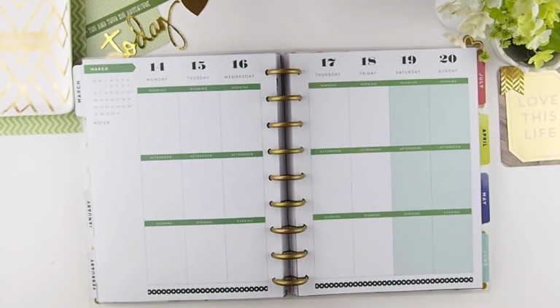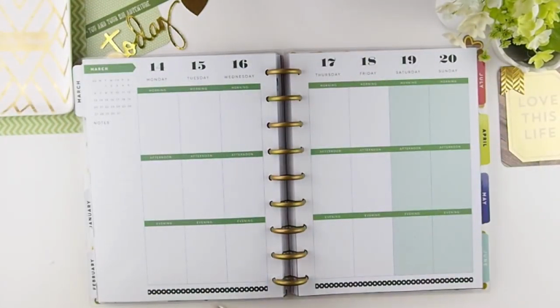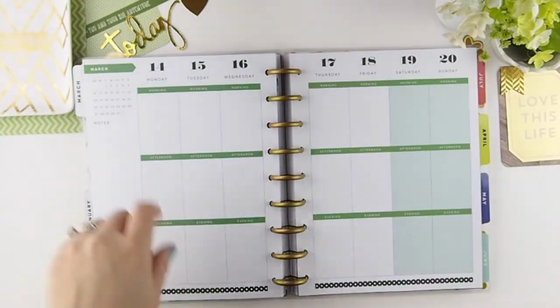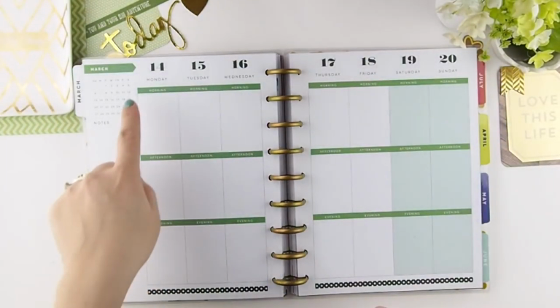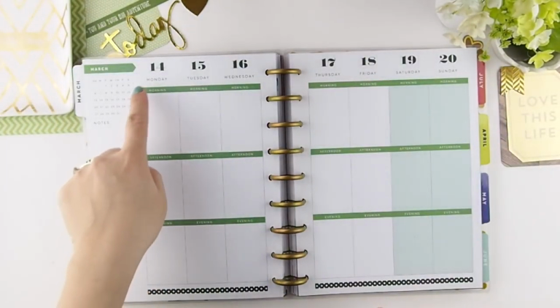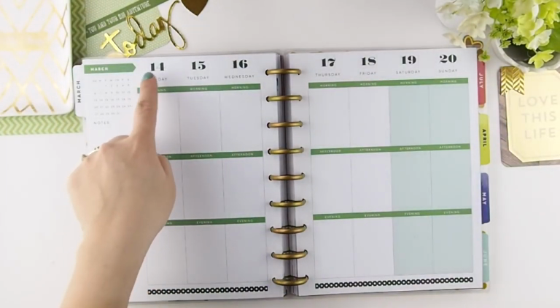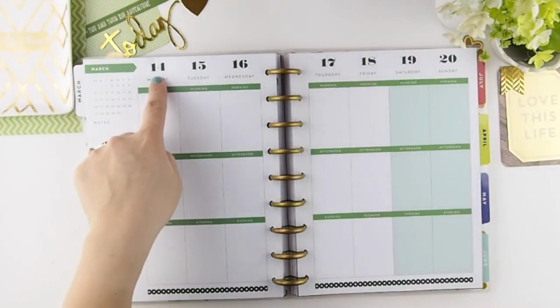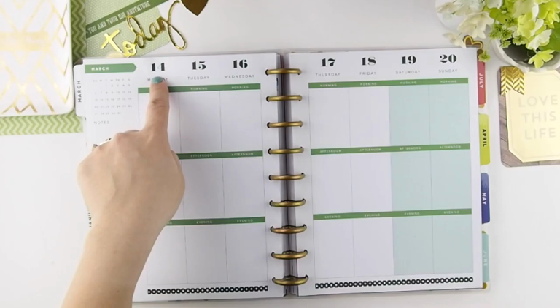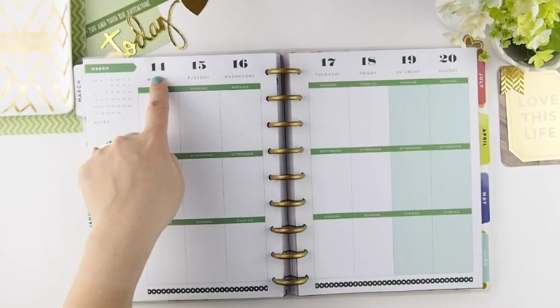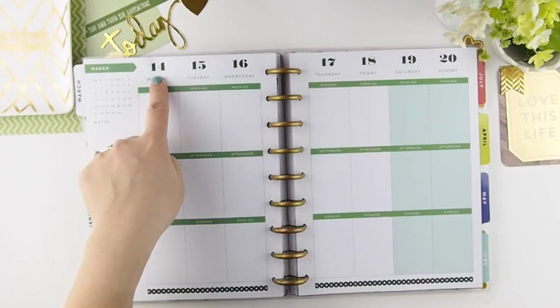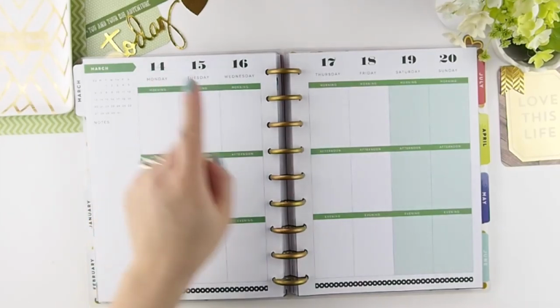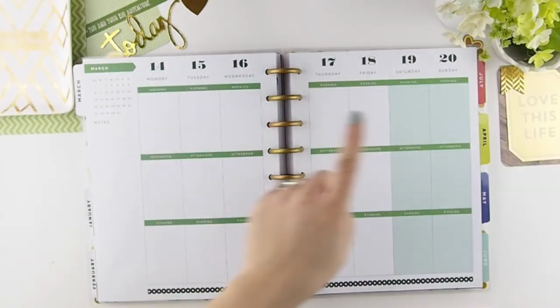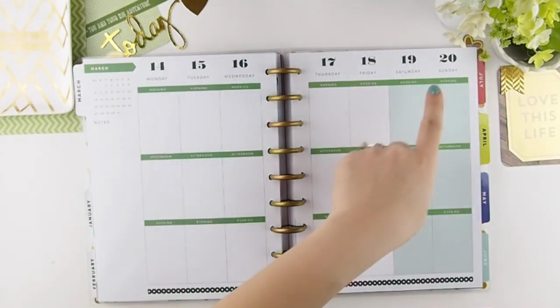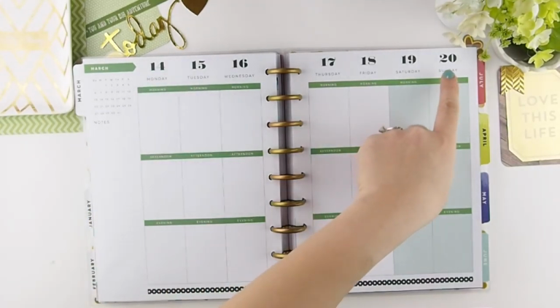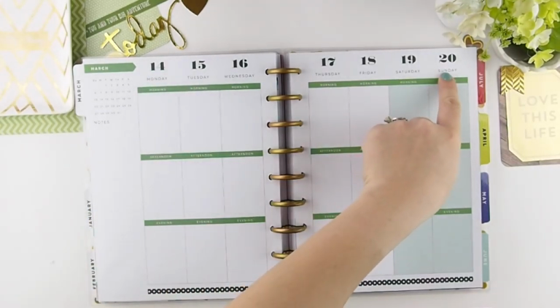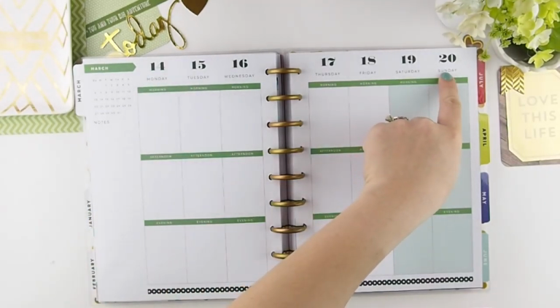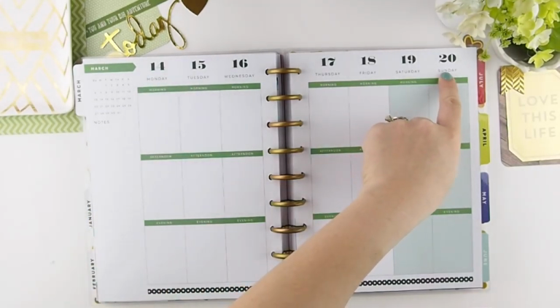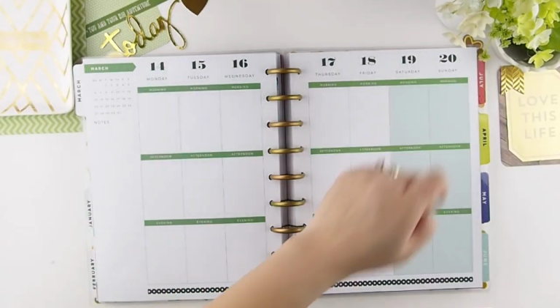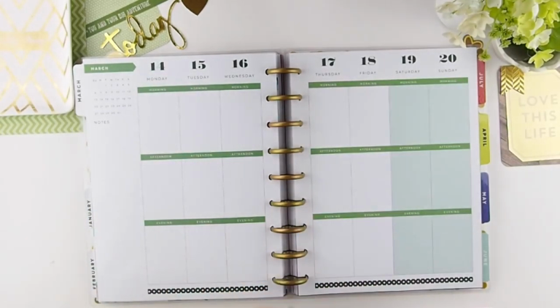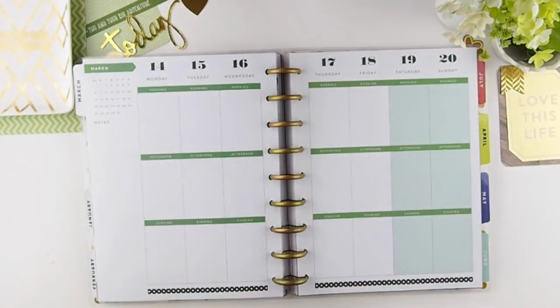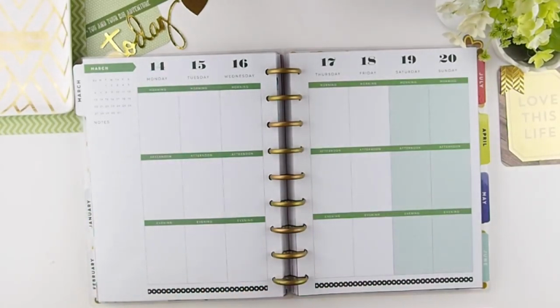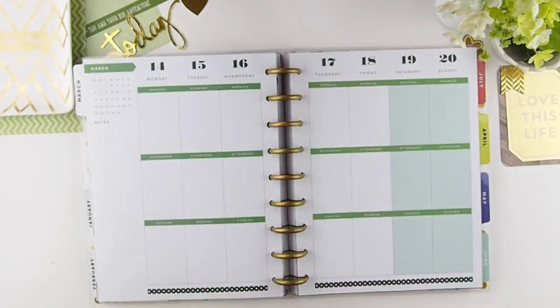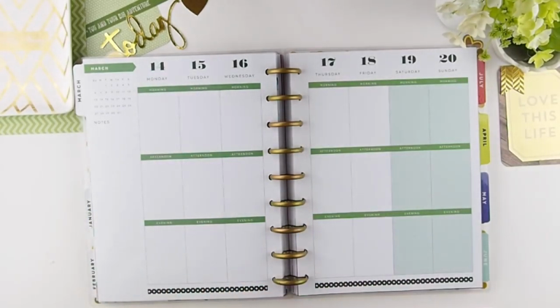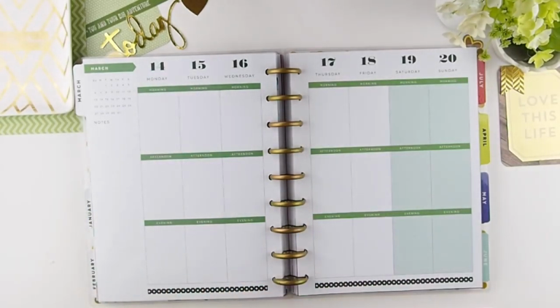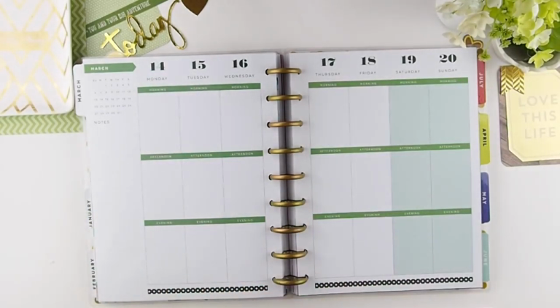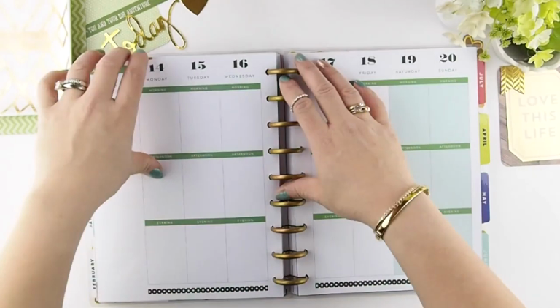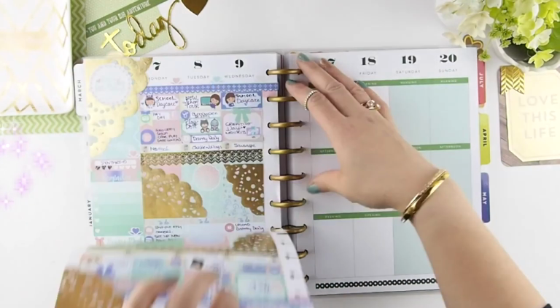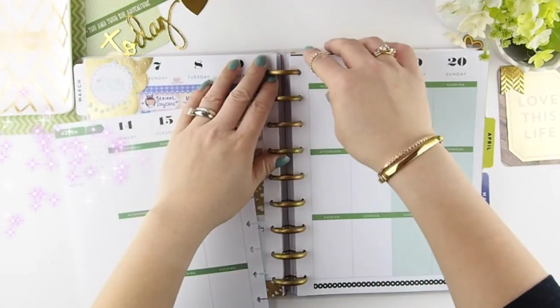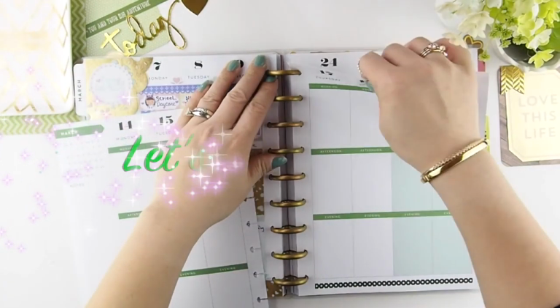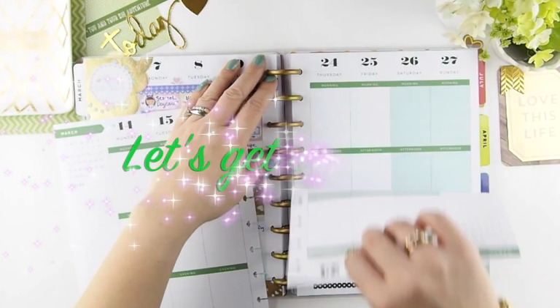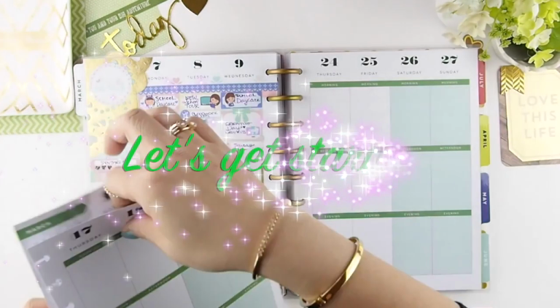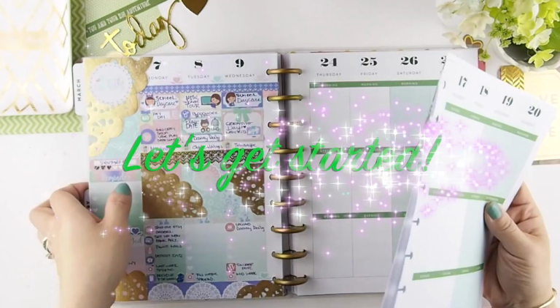So this week we're planning March 14th to March 20th. Let's get started.